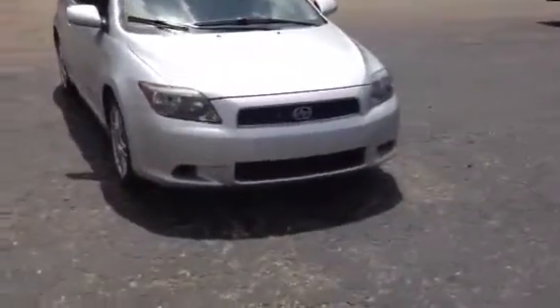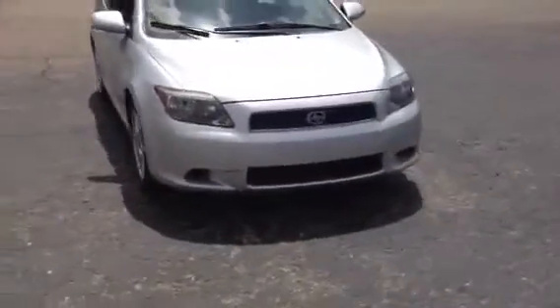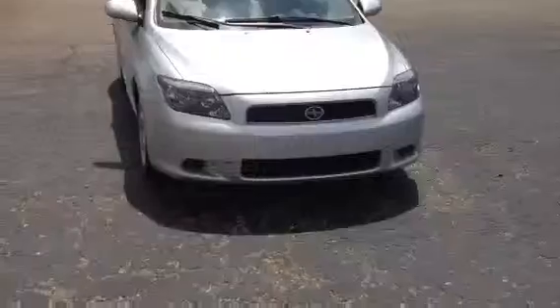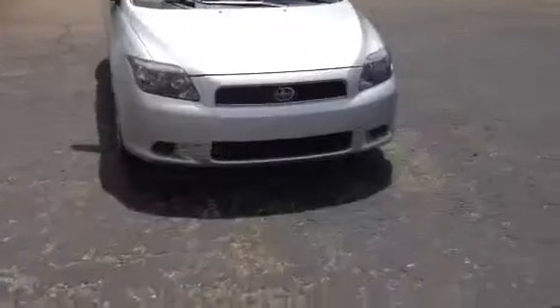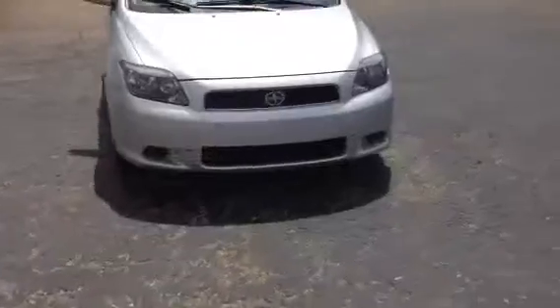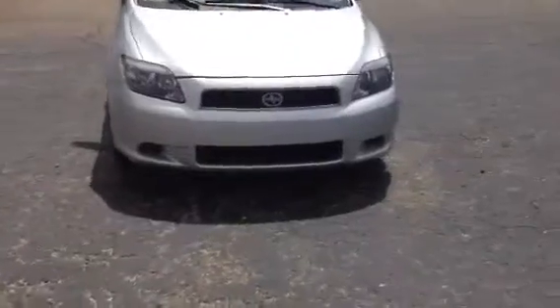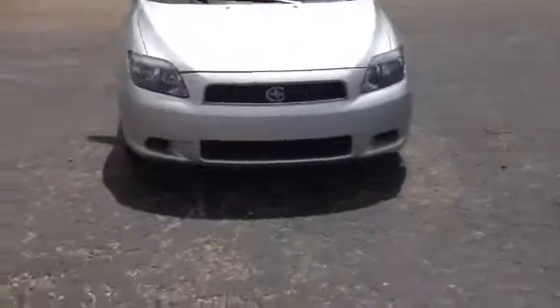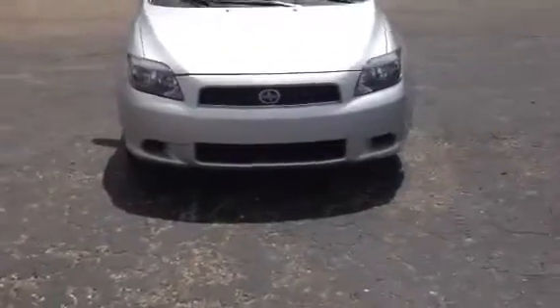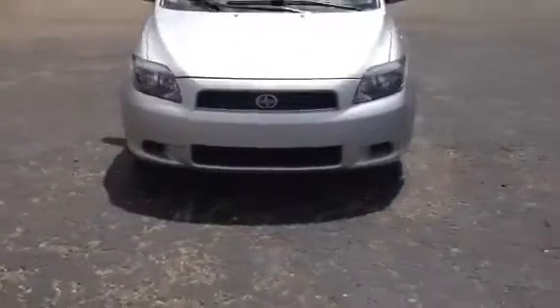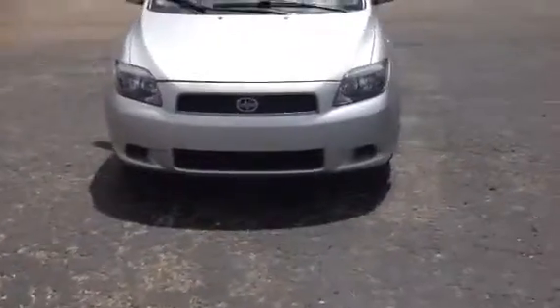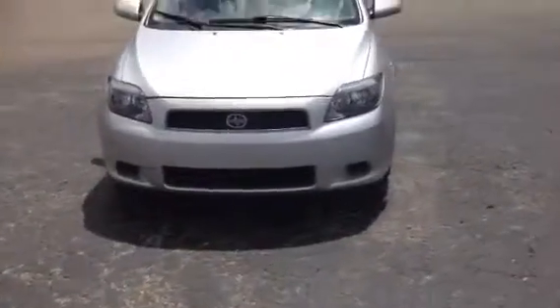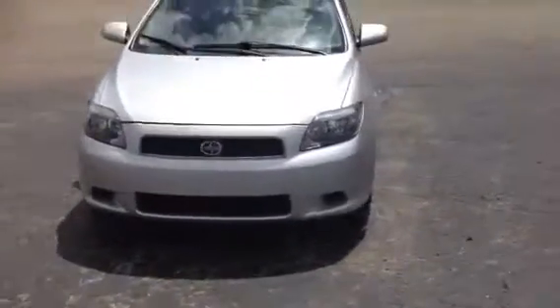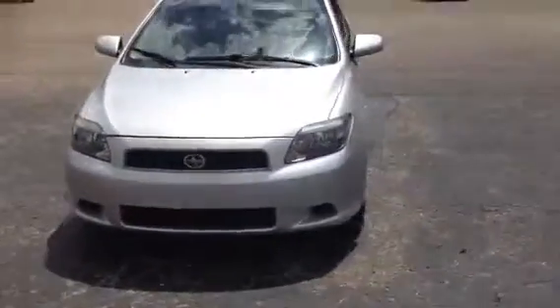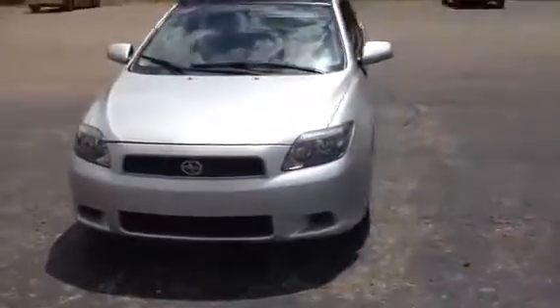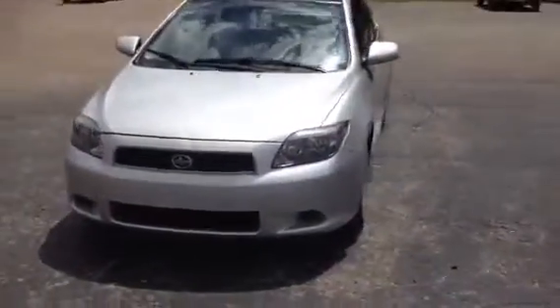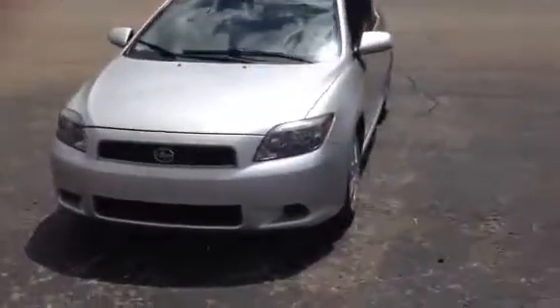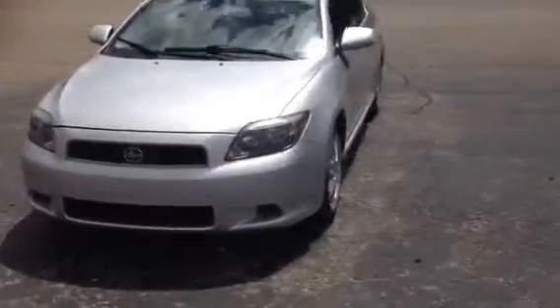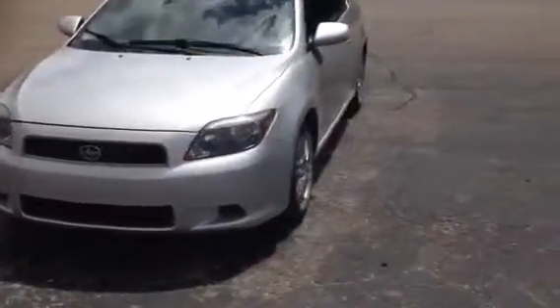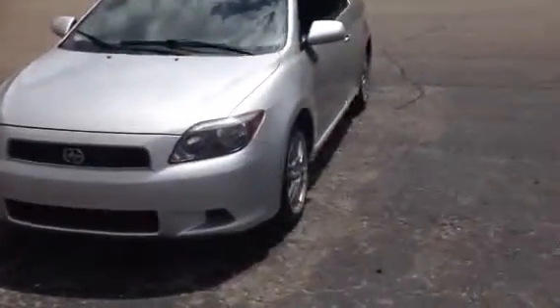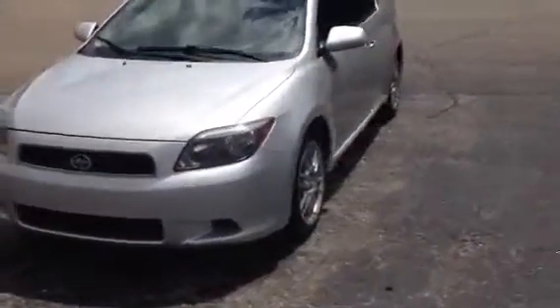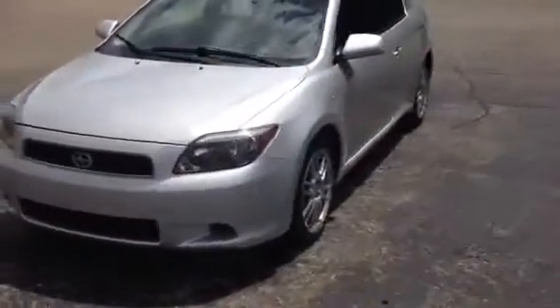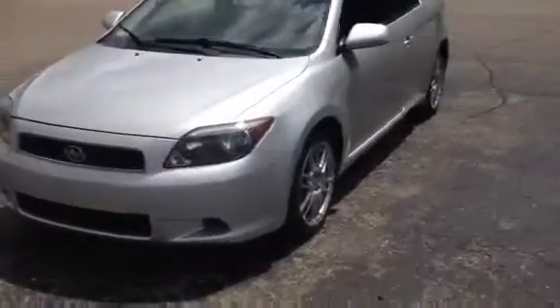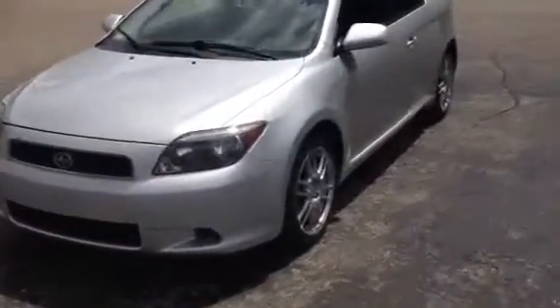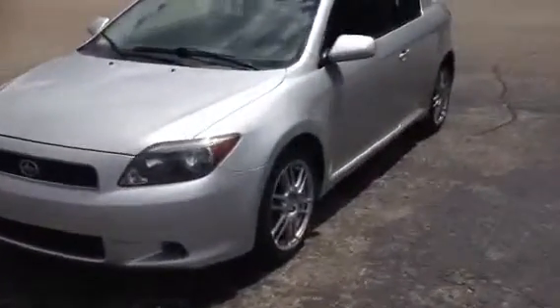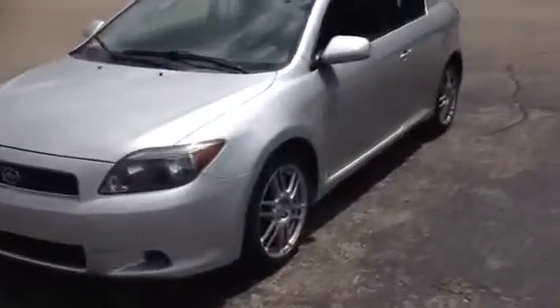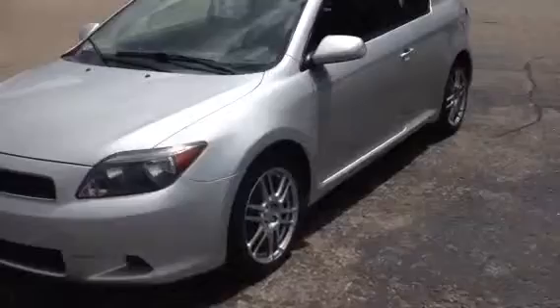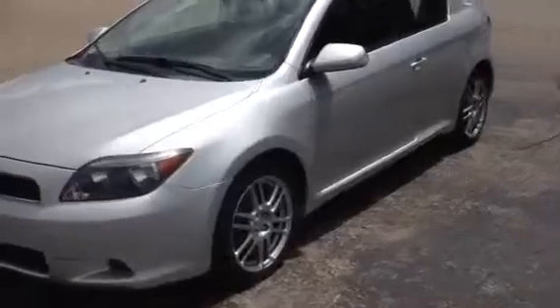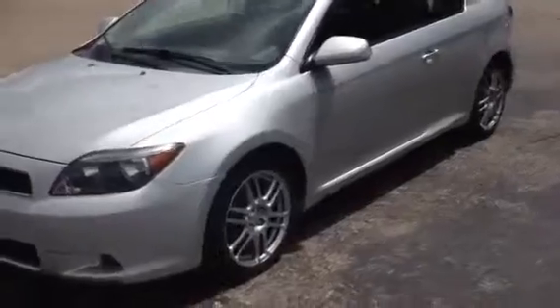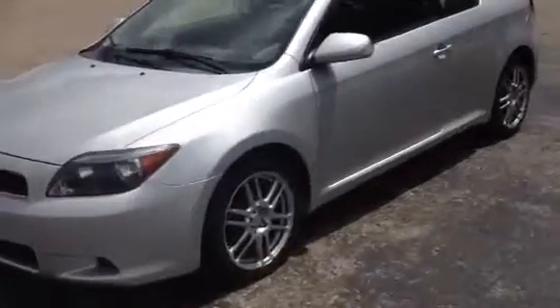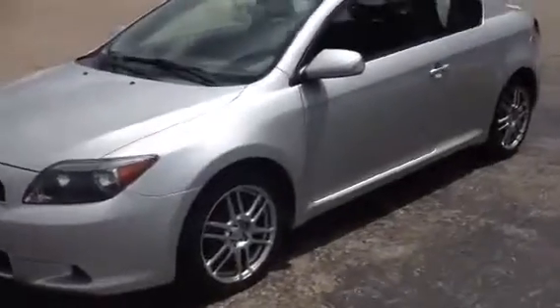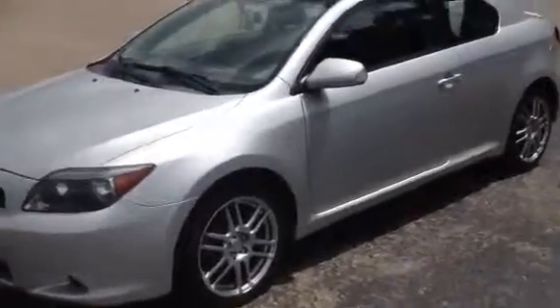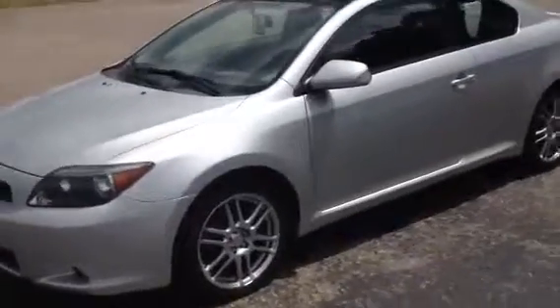It's a 2006, as I said. It's got 95,000 miles on it. Excellent condition. Nice feature — it's very sporty.